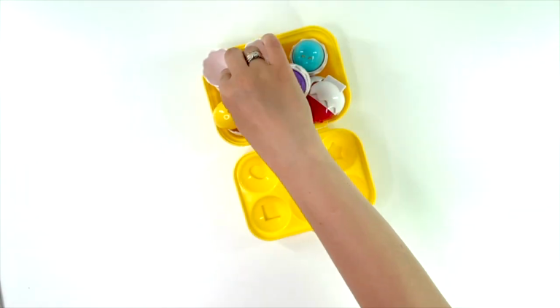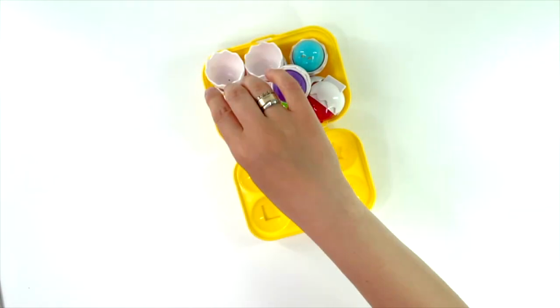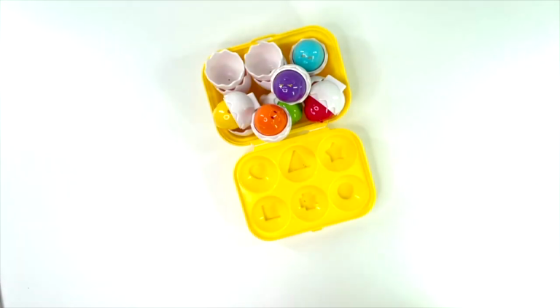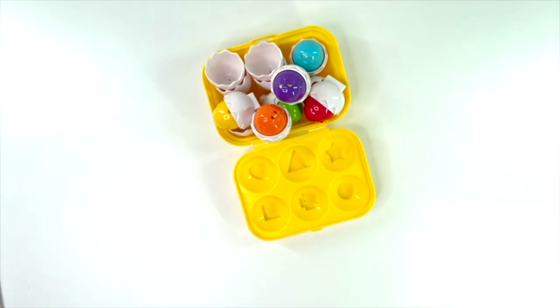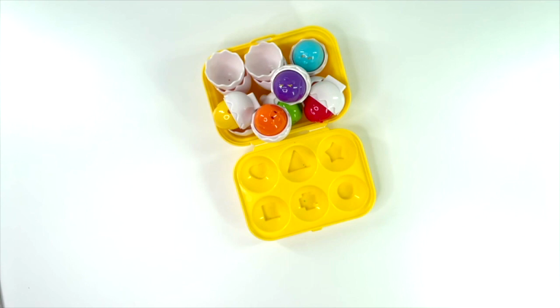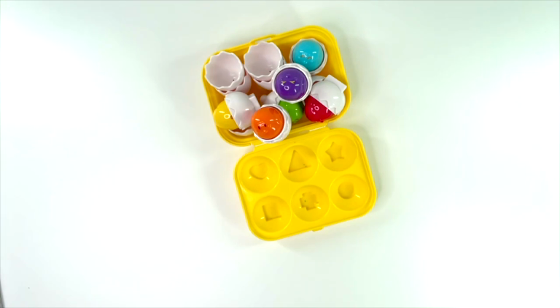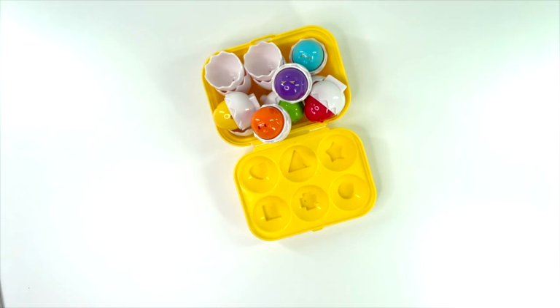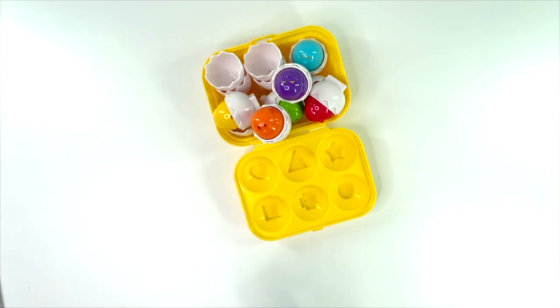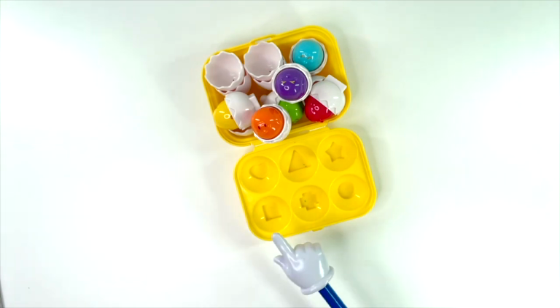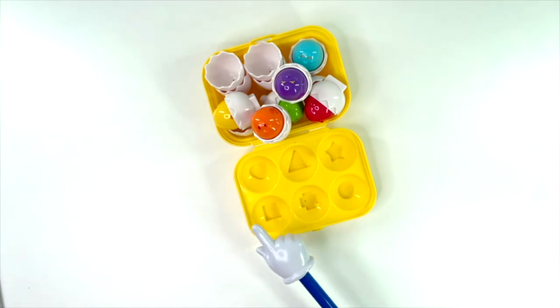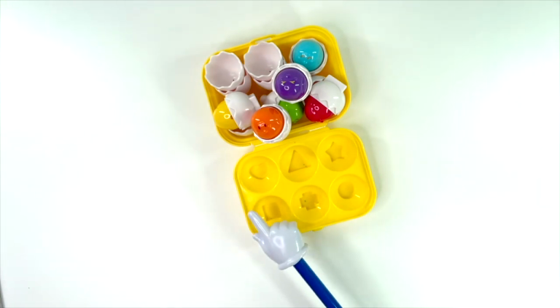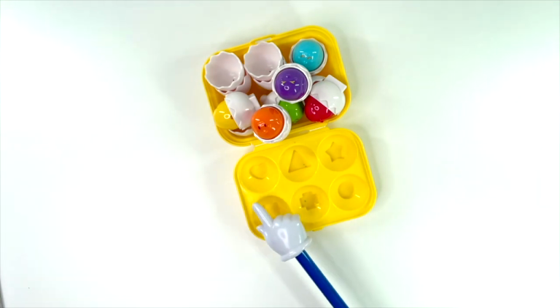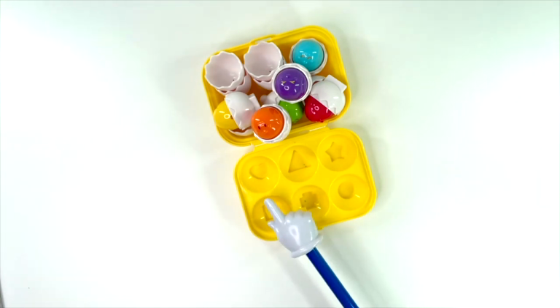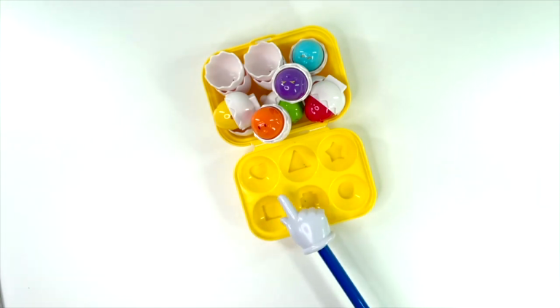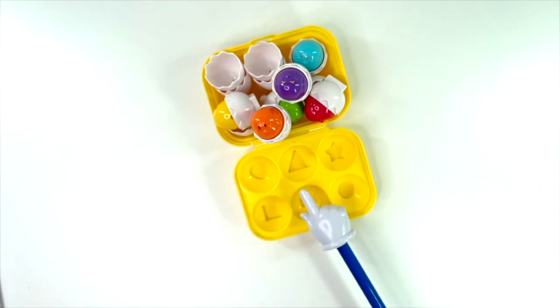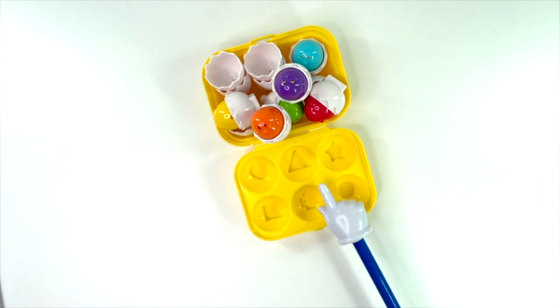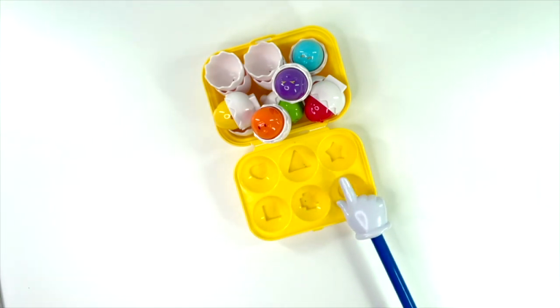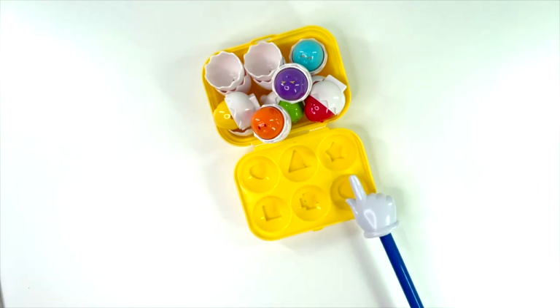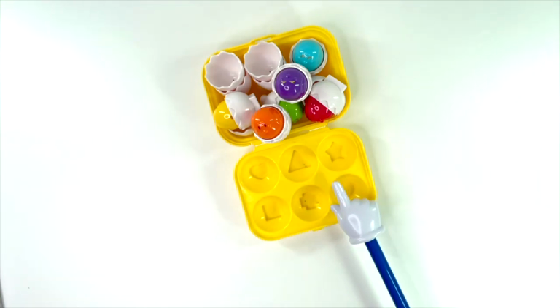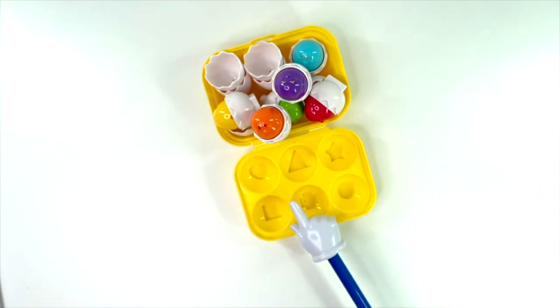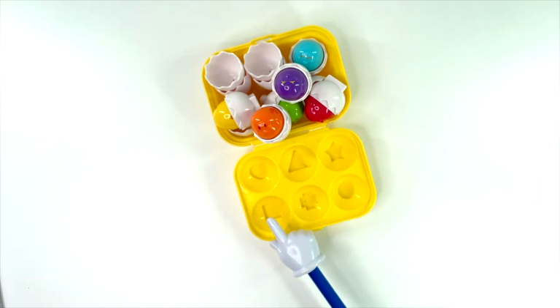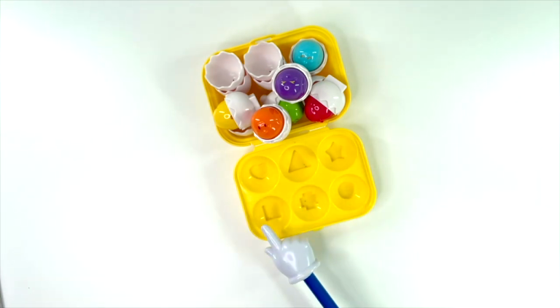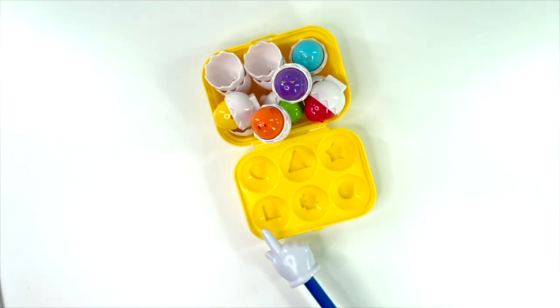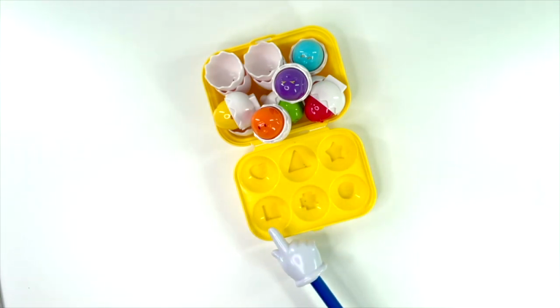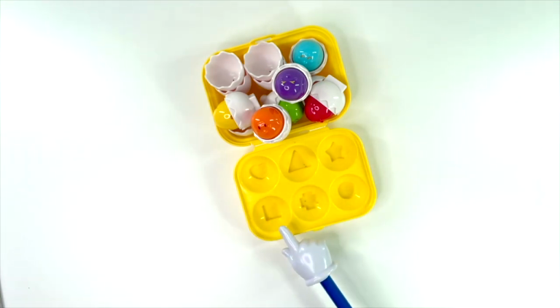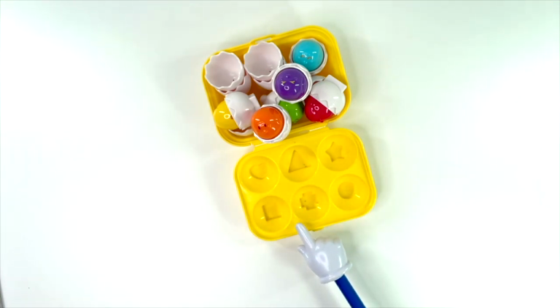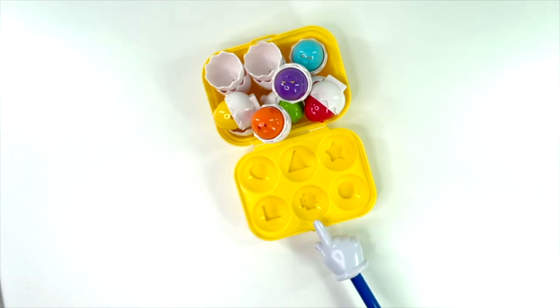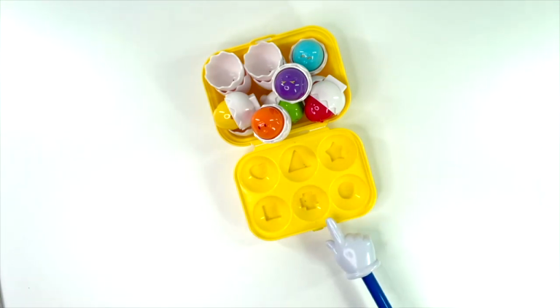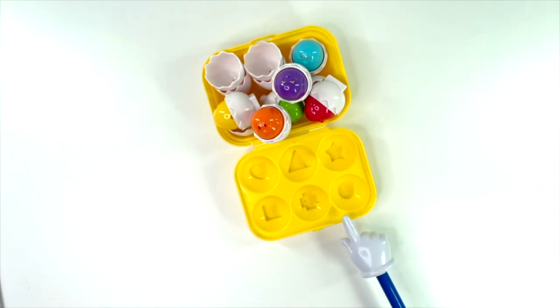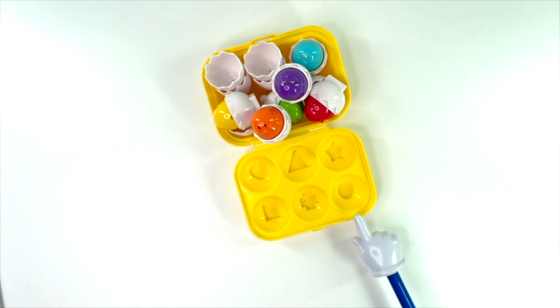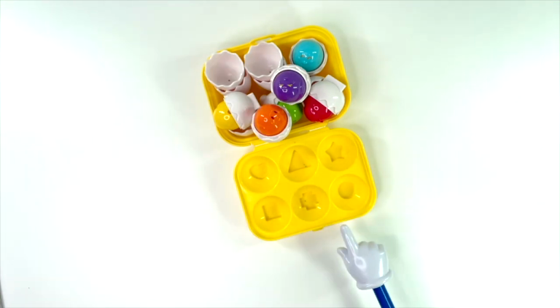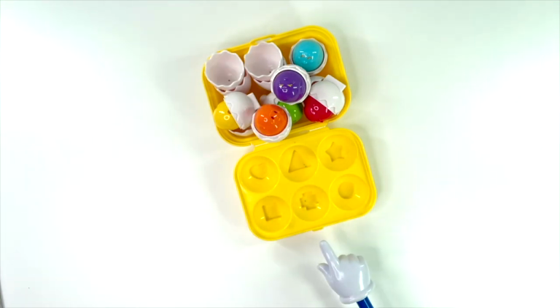Look, there are six different shapes. Let's match the eggs with the shapes.